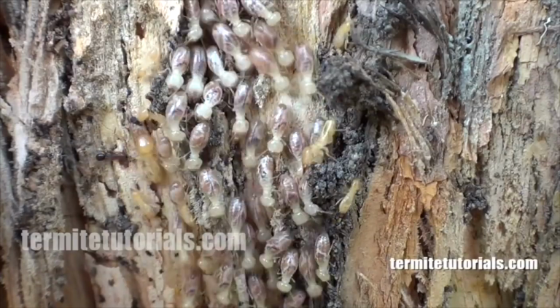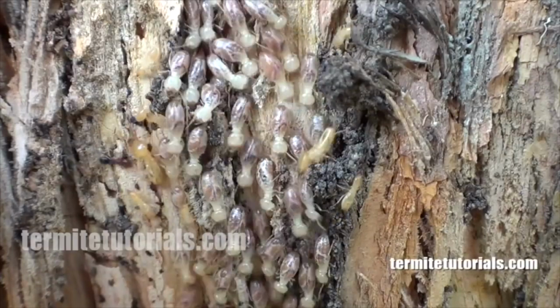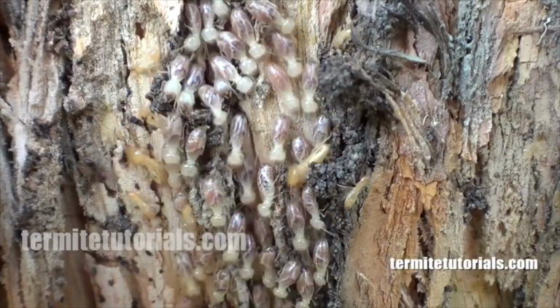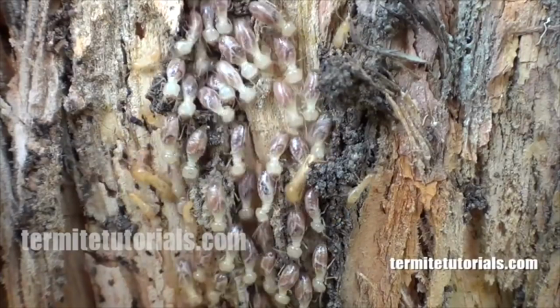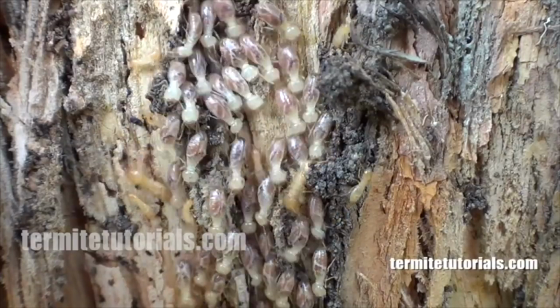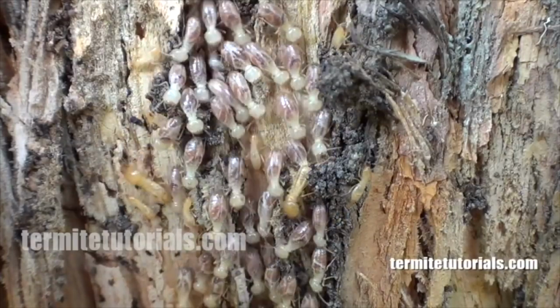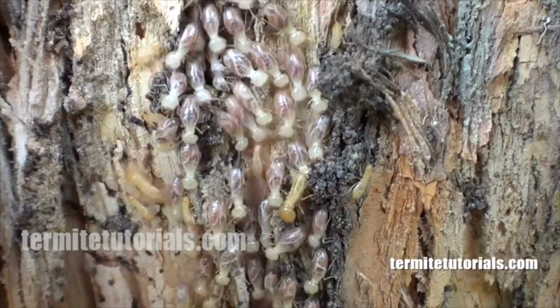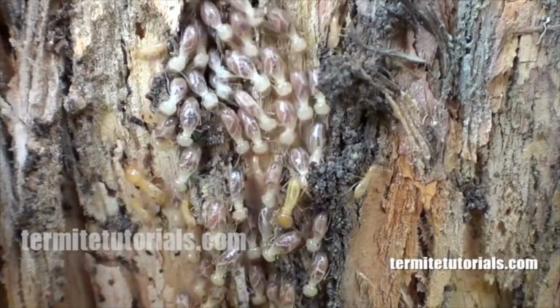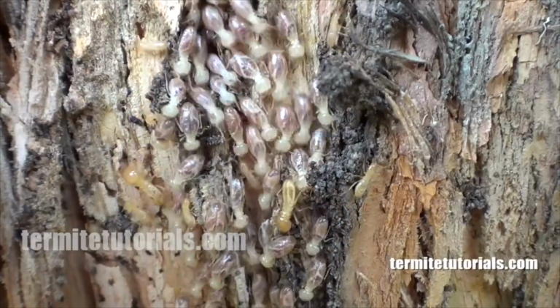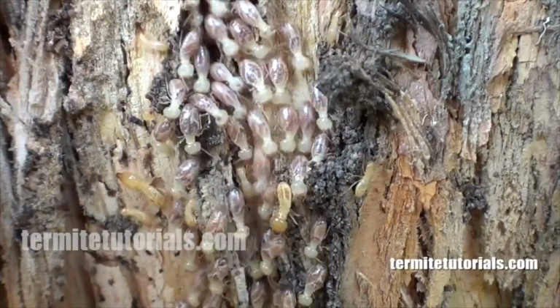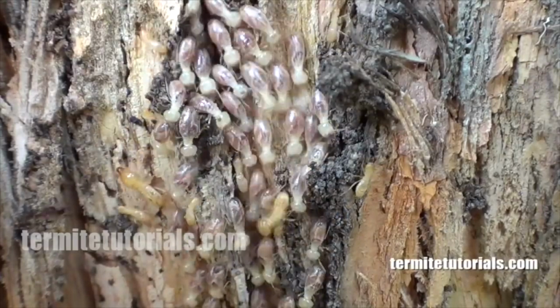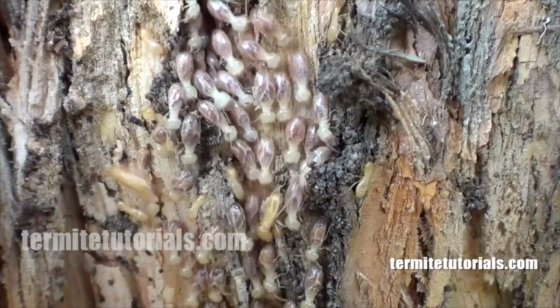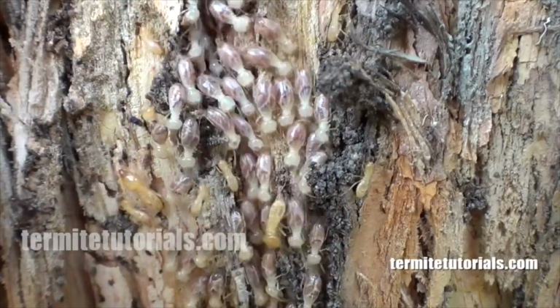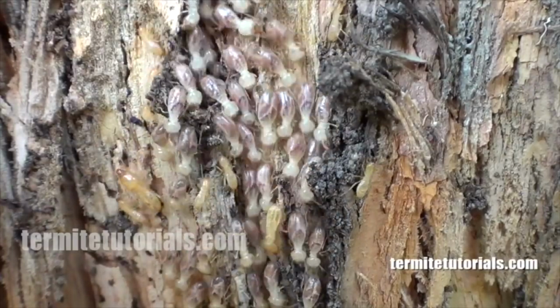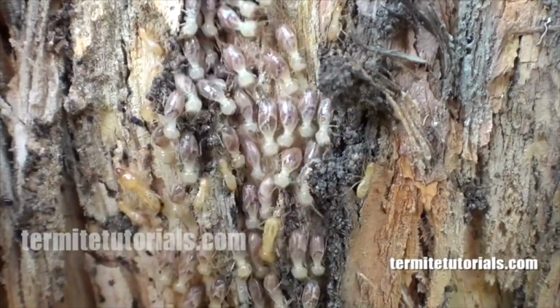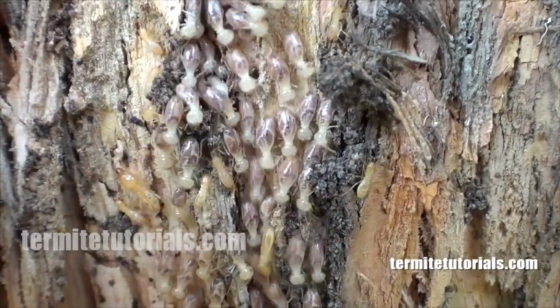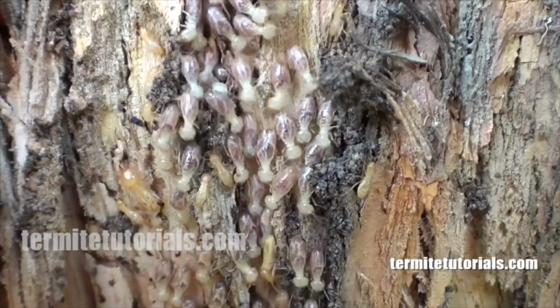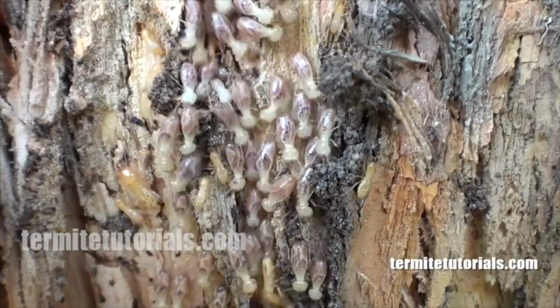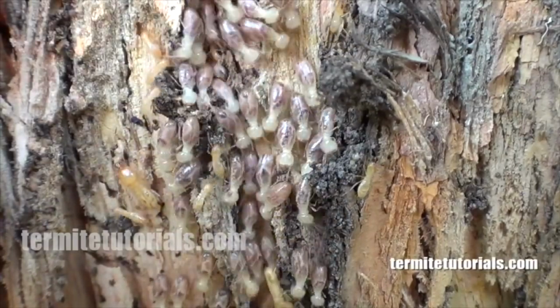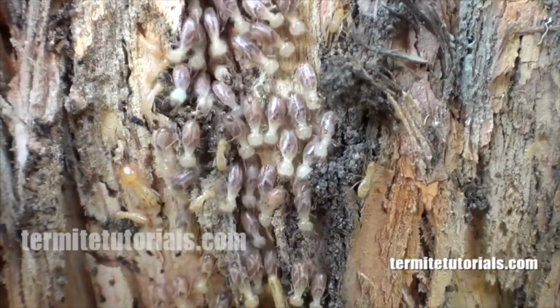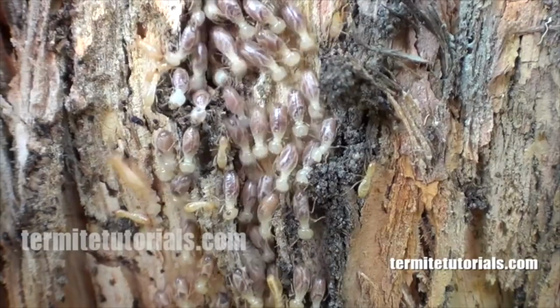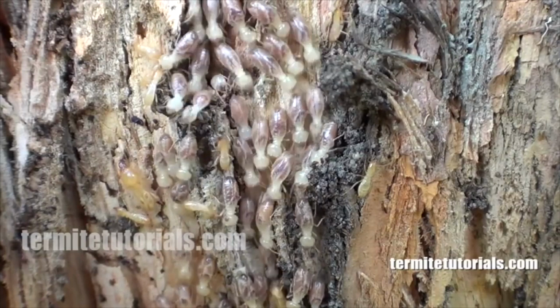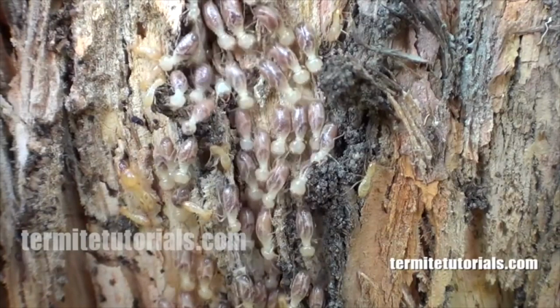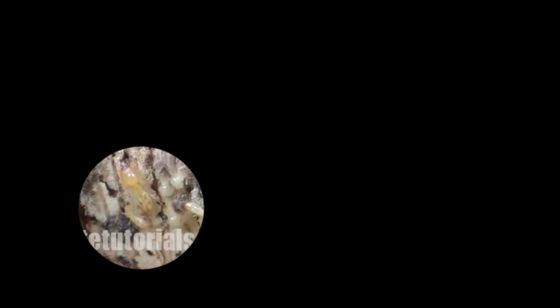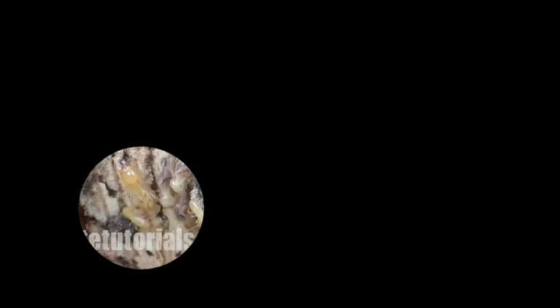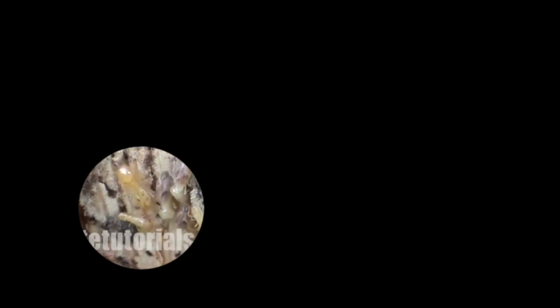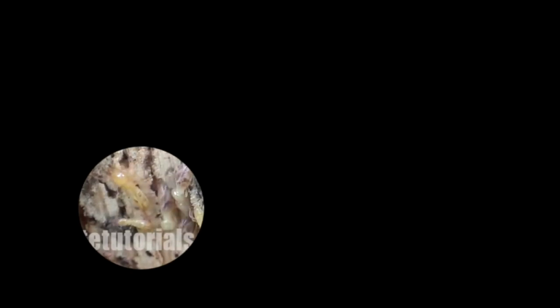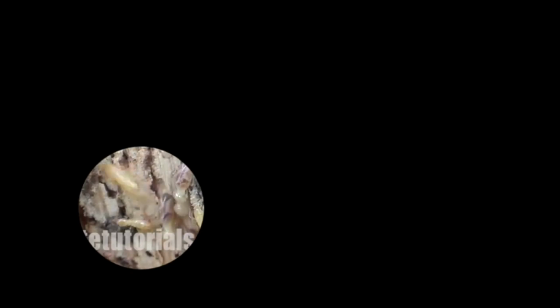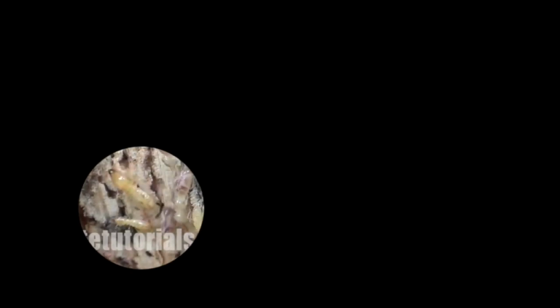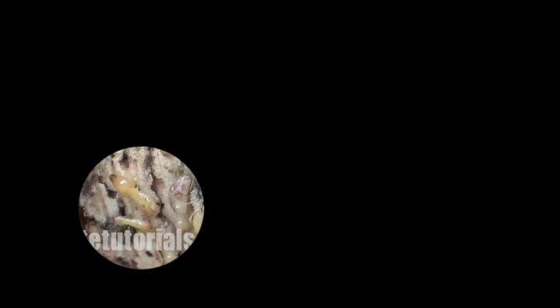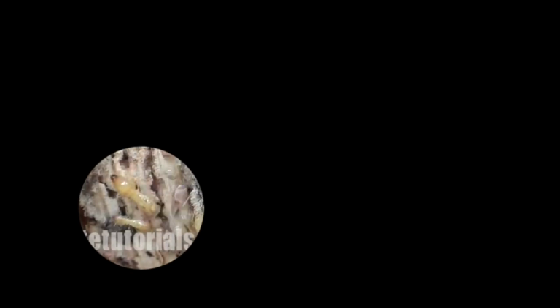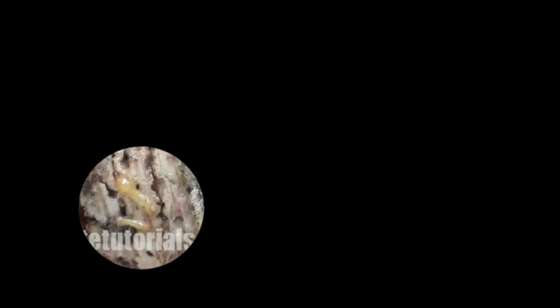You can see the colony has major and minor soldiers. Typical of Schedorhinotermes termites.